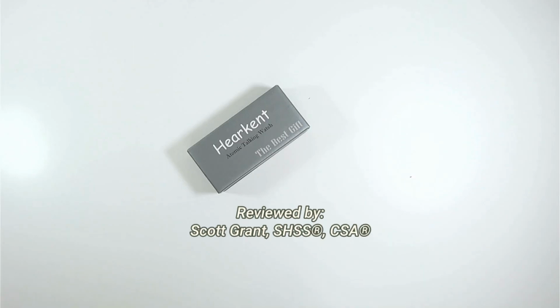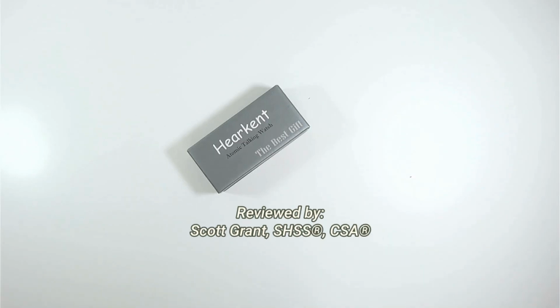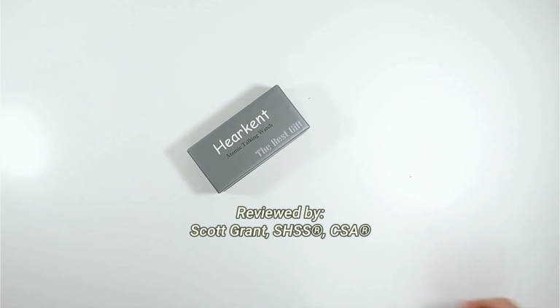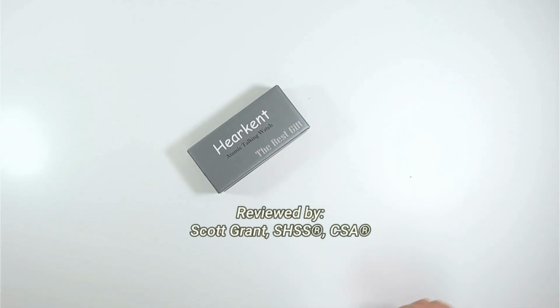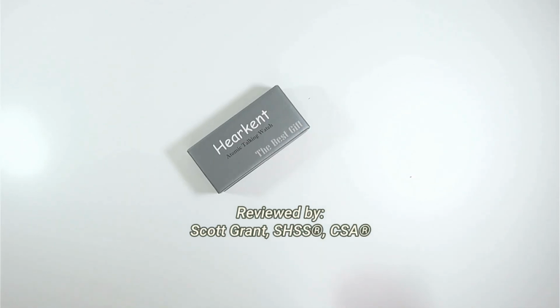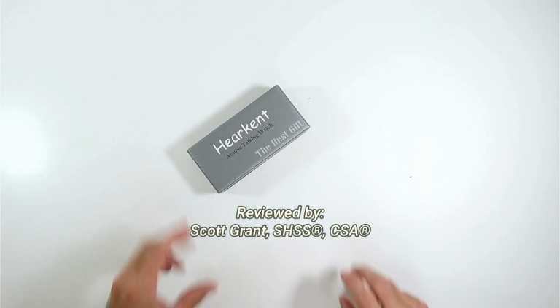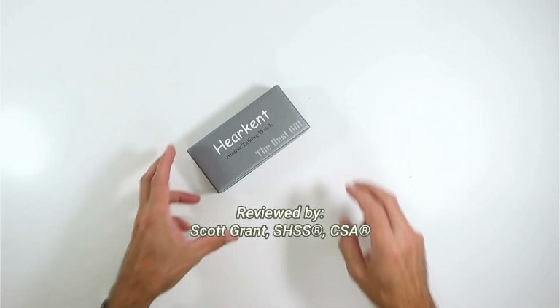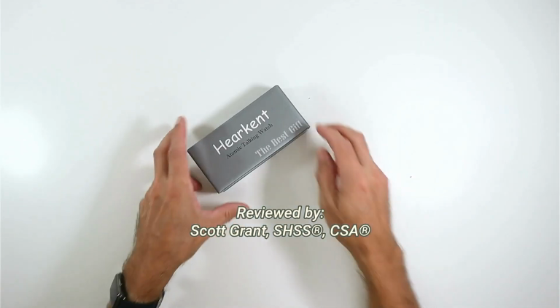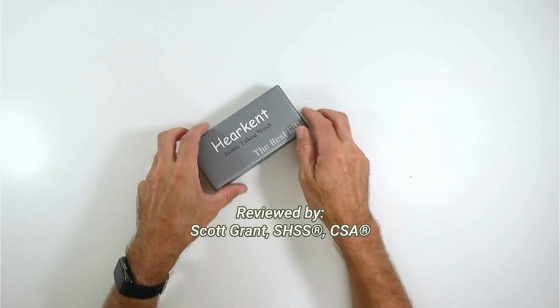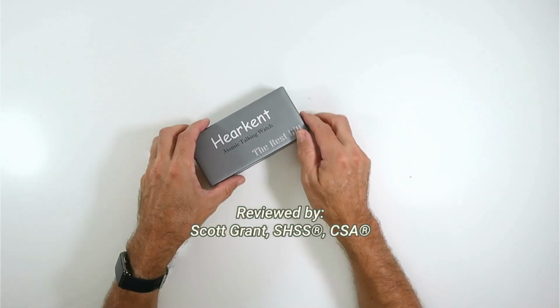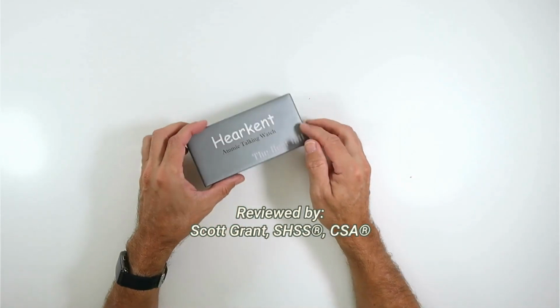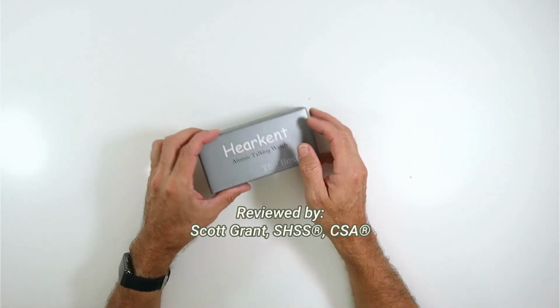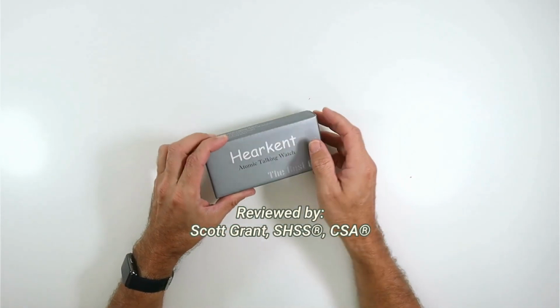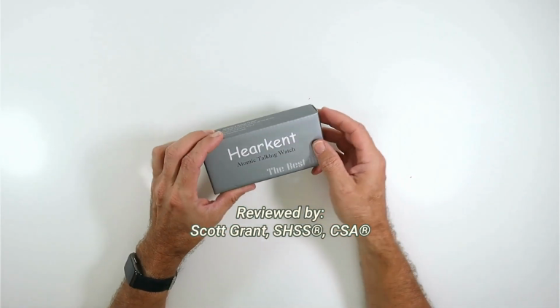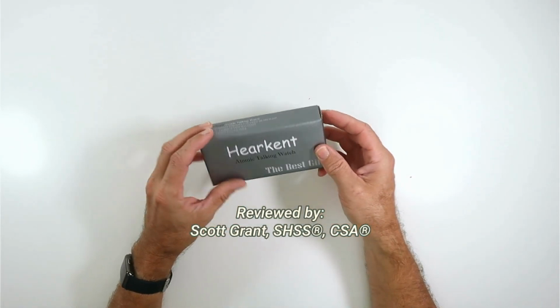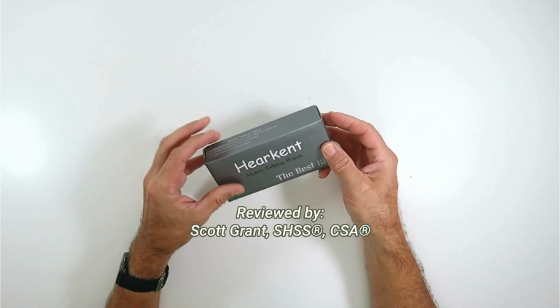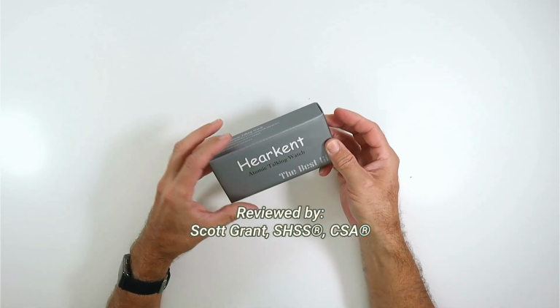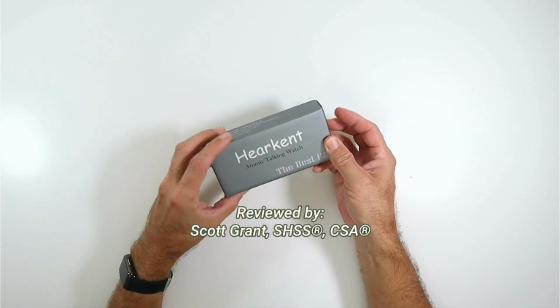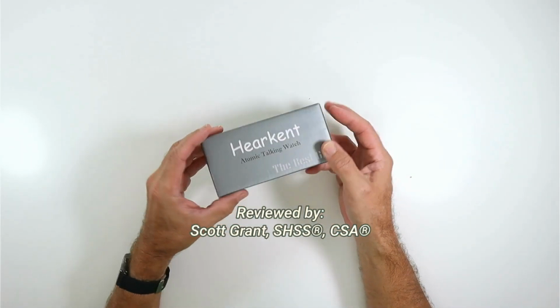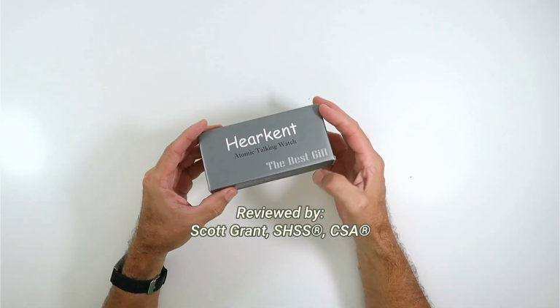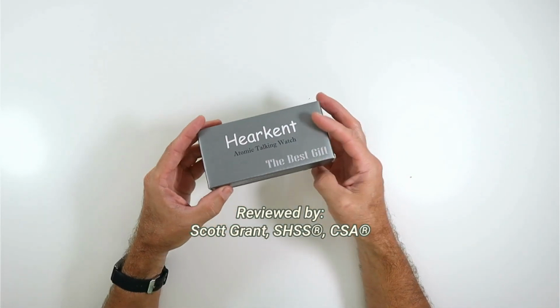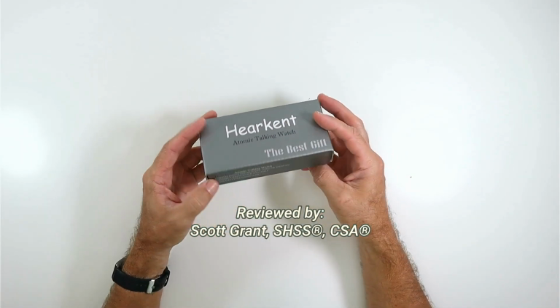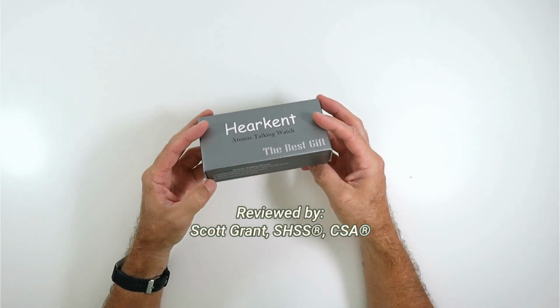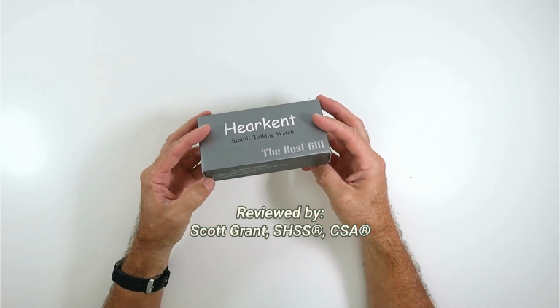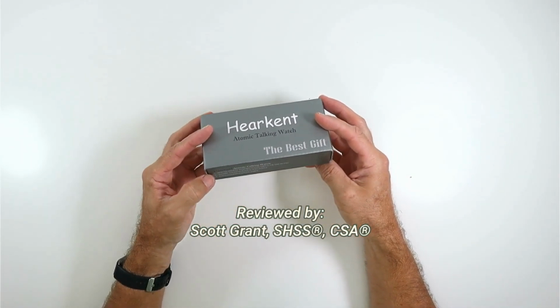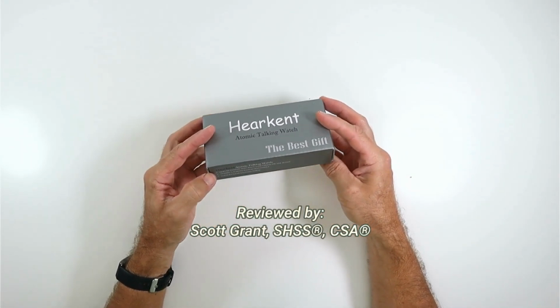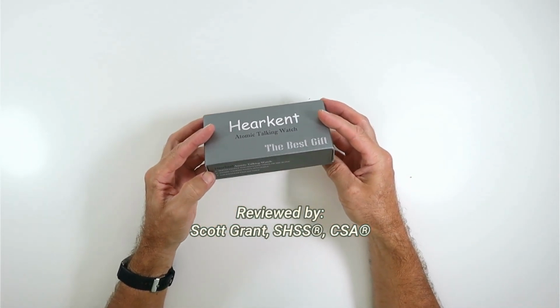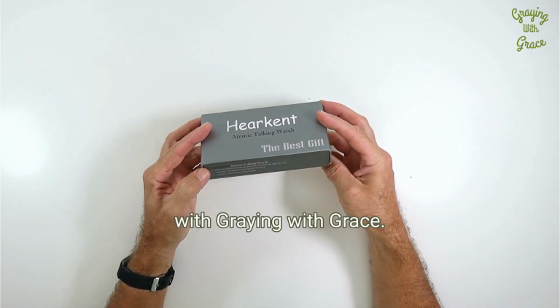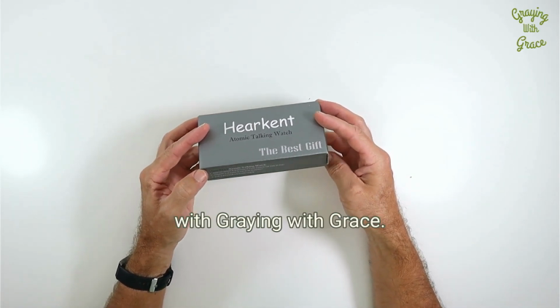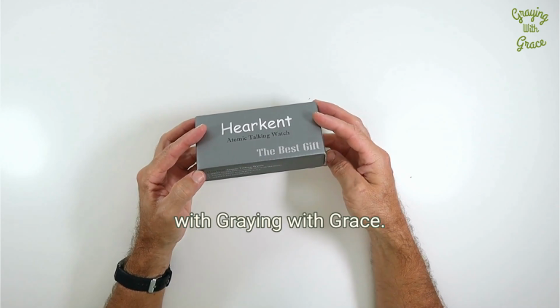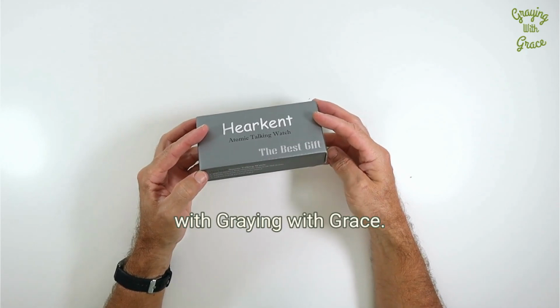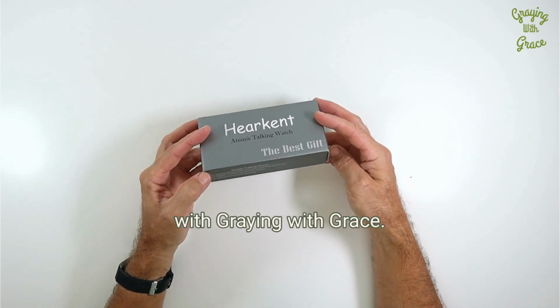Hey there, my name is Scott Grant. I'm a certified senior advisor and senior home safety specialist with Graying with Grace.